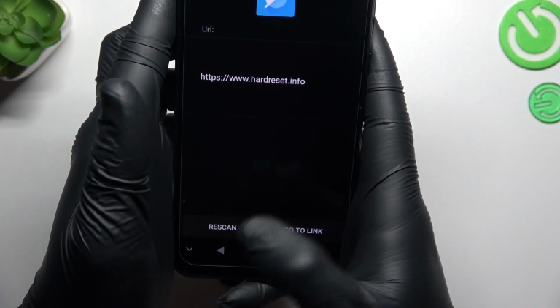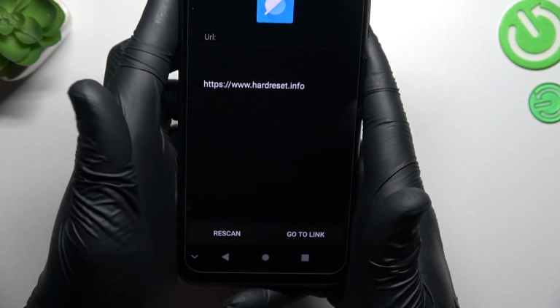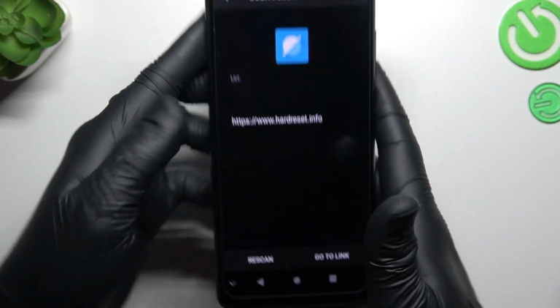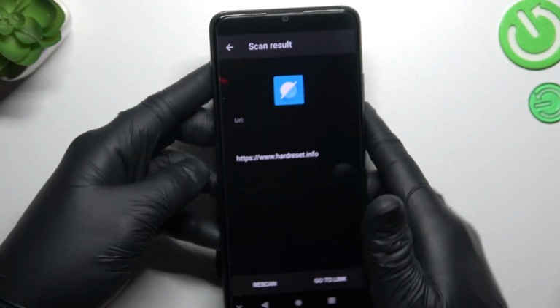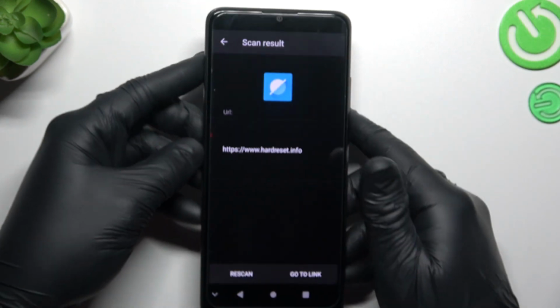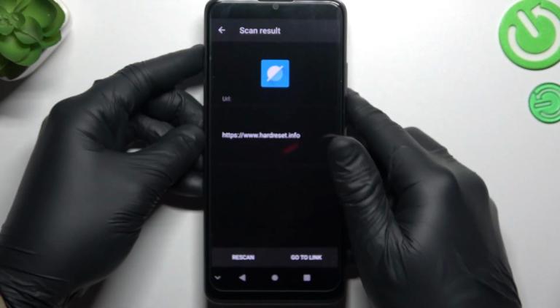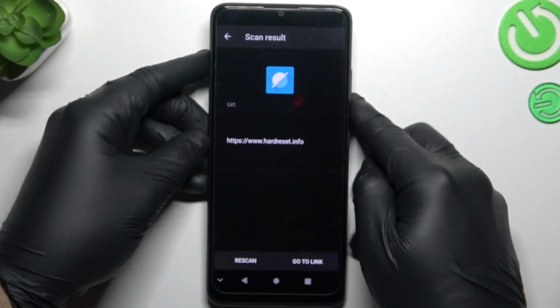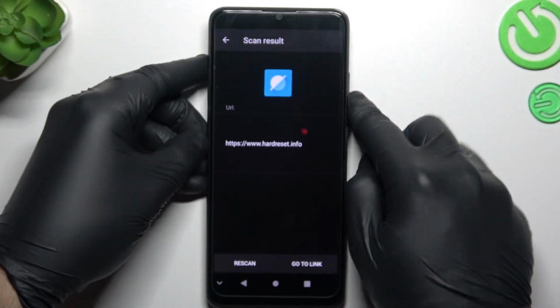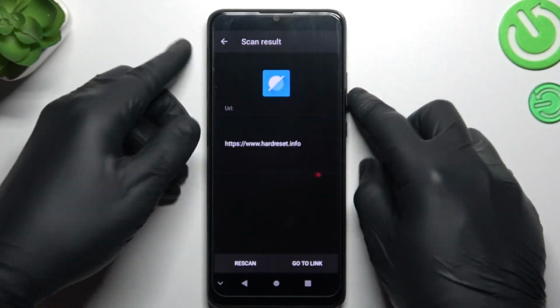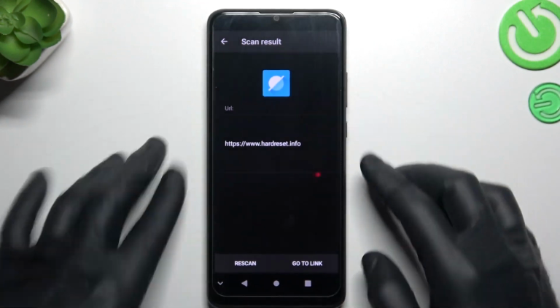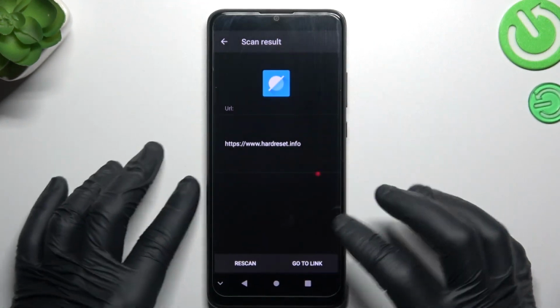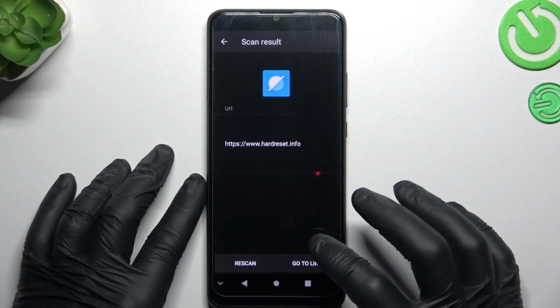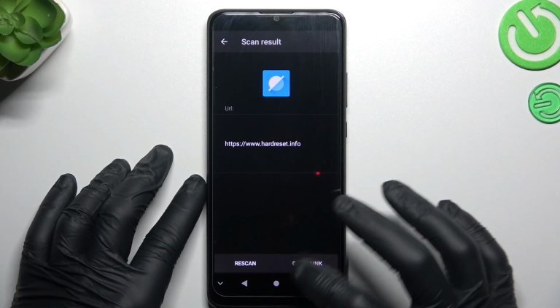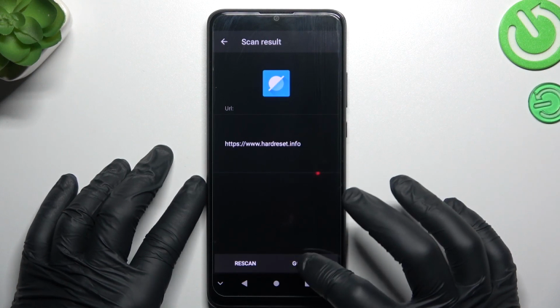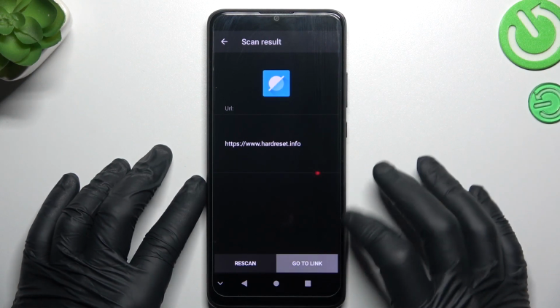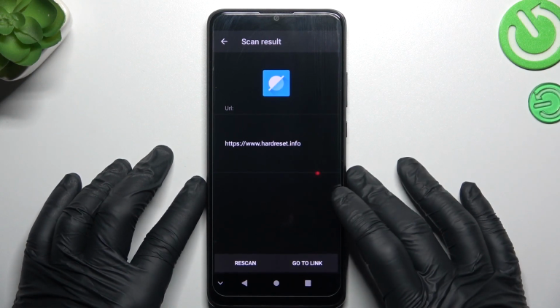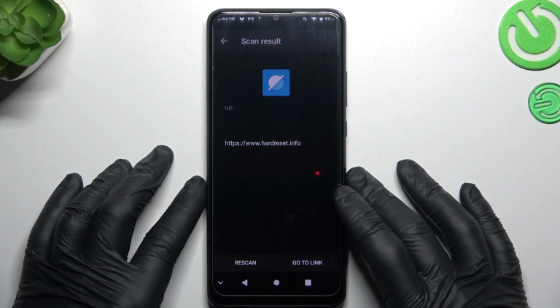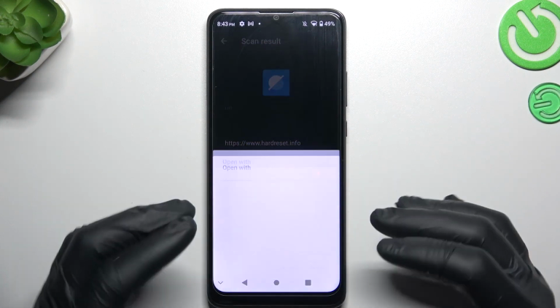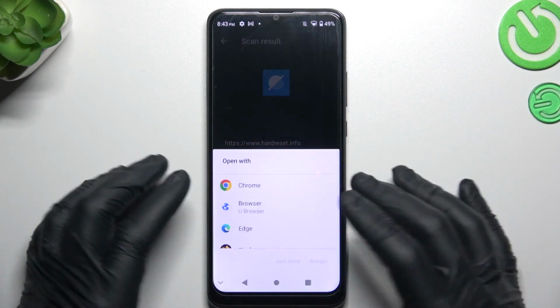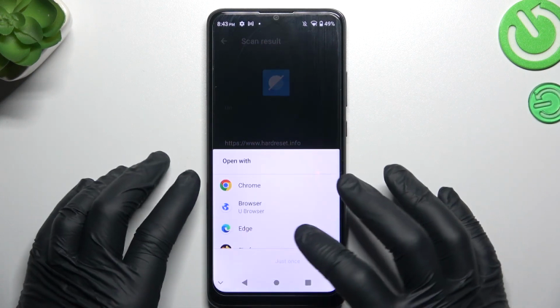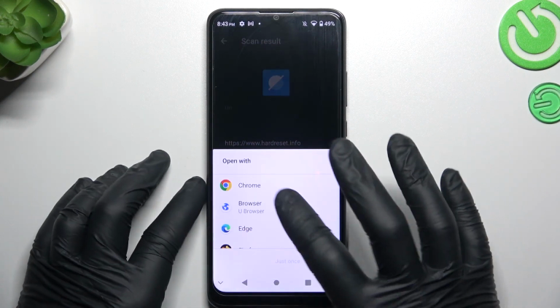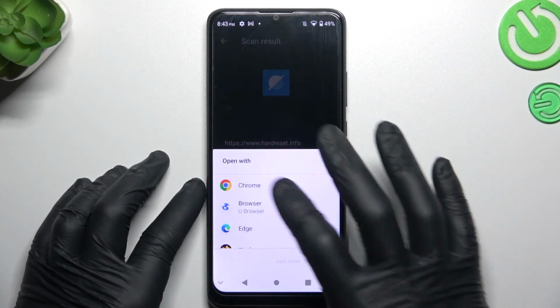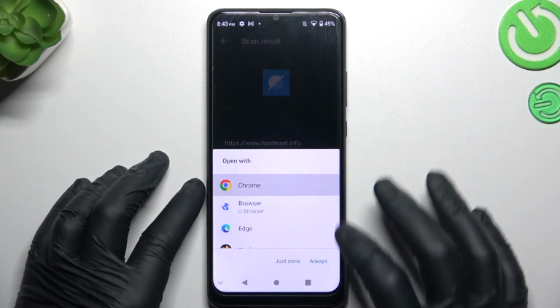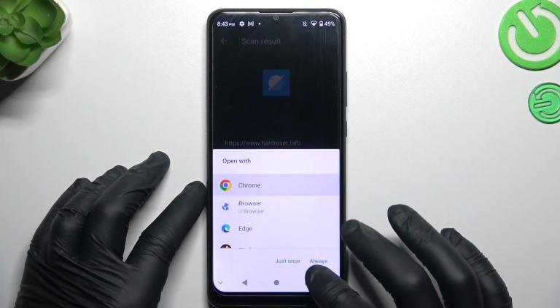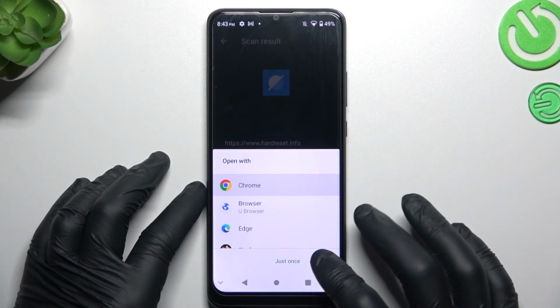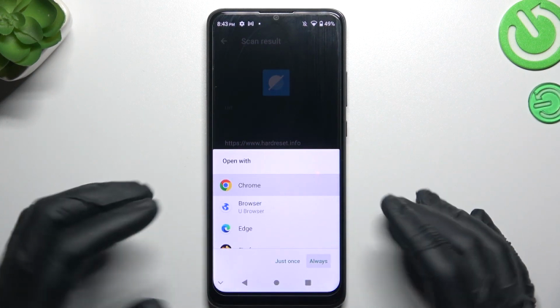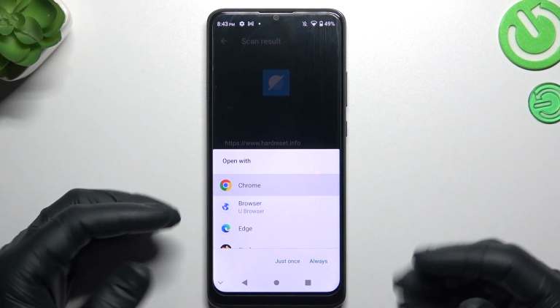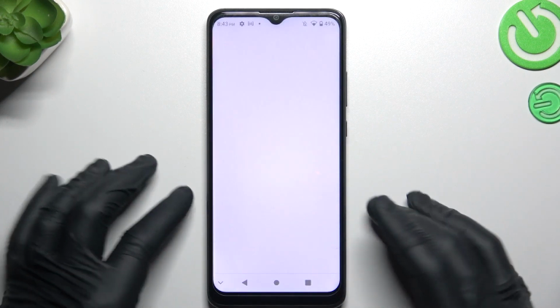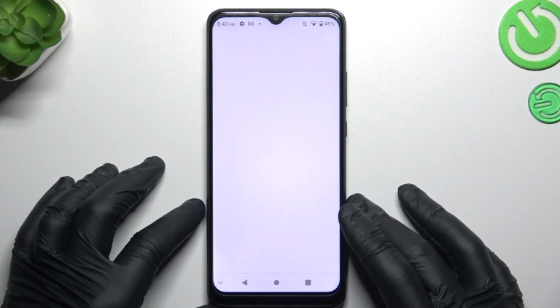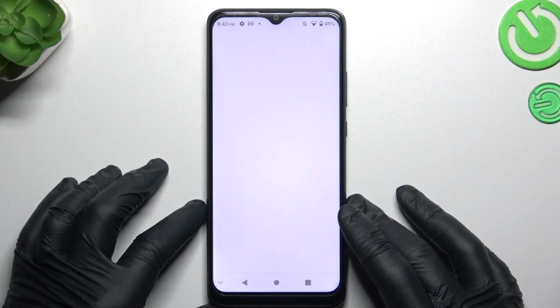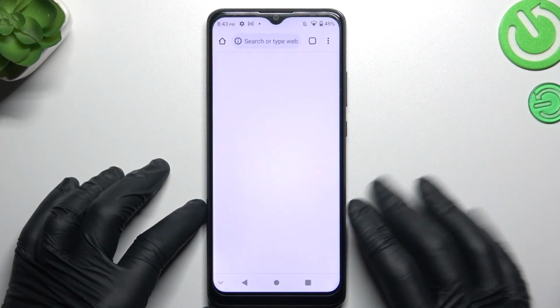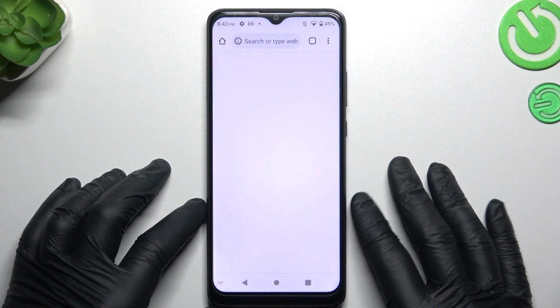As you can see, the address appears automatically, and now we can tap on the 'Go to Link' button to open this address in the web browser directly from the camera app.